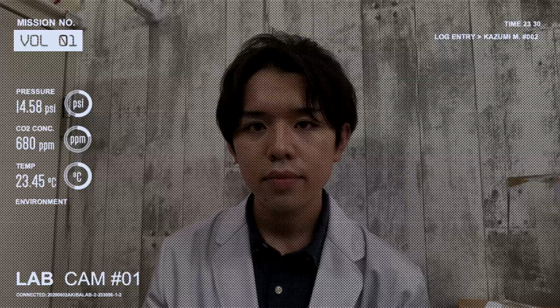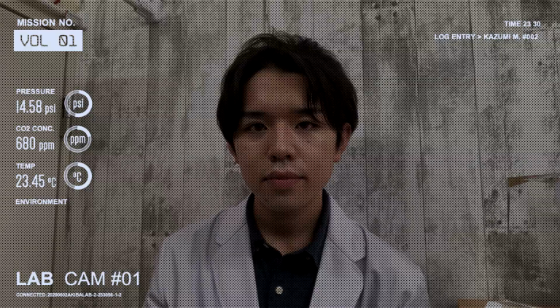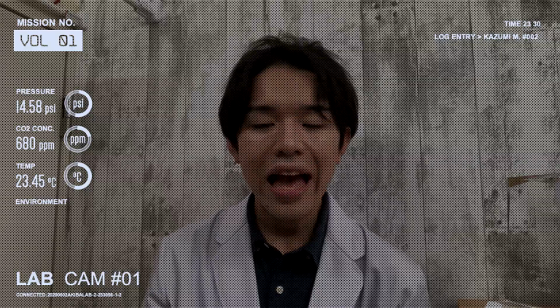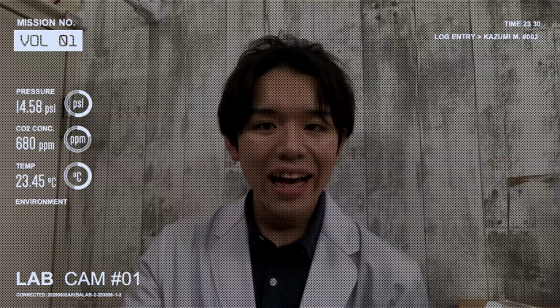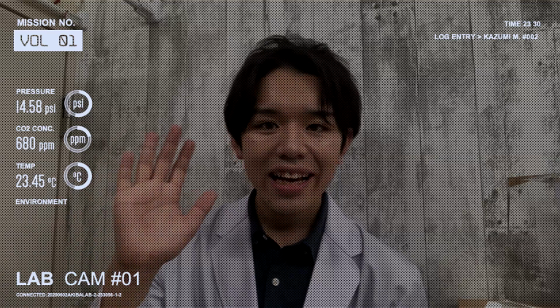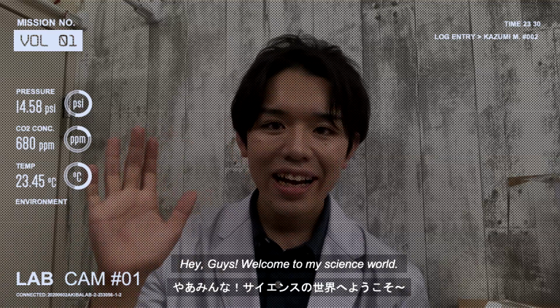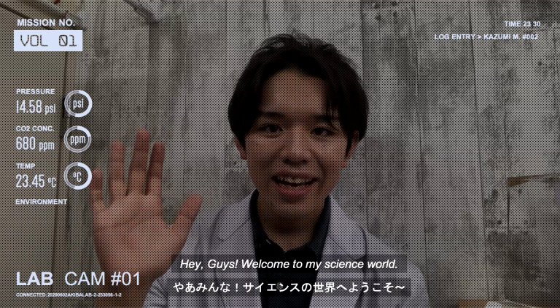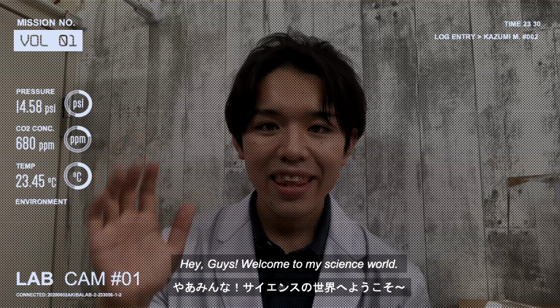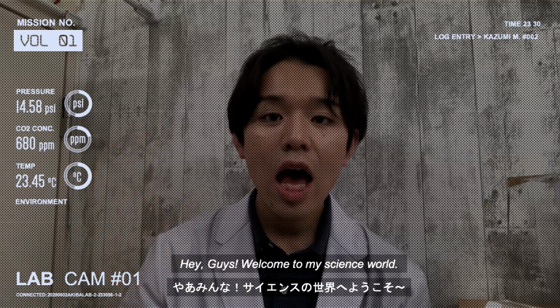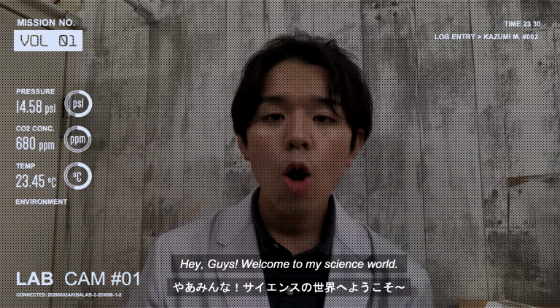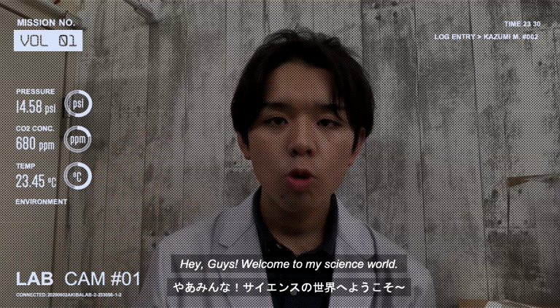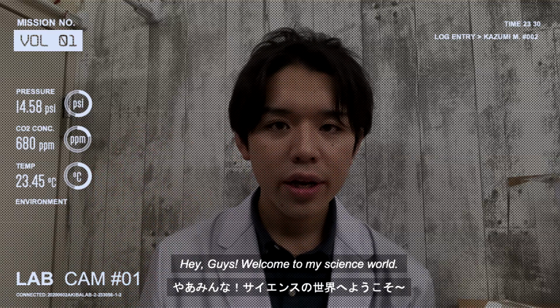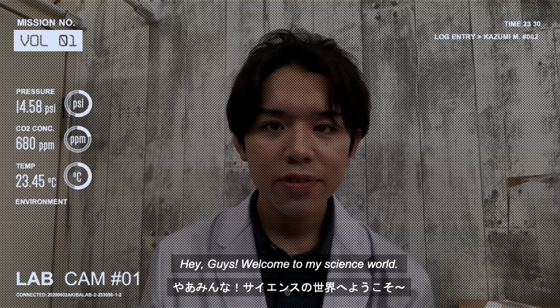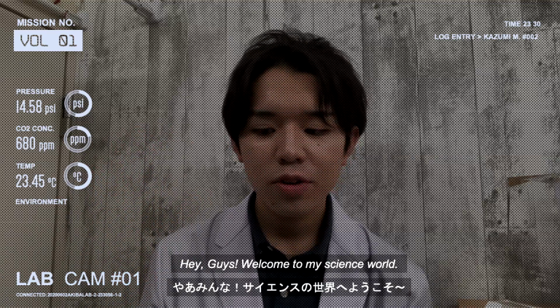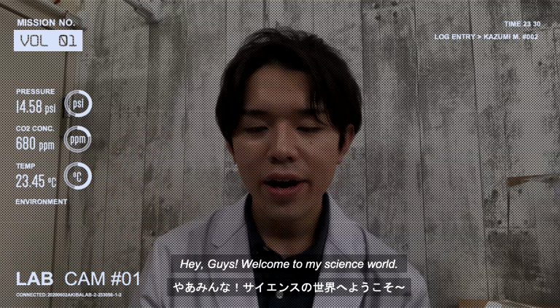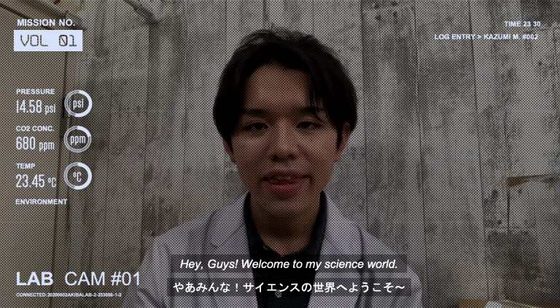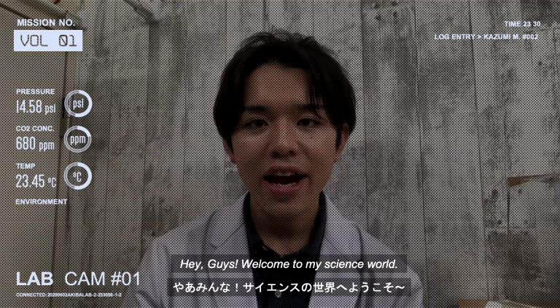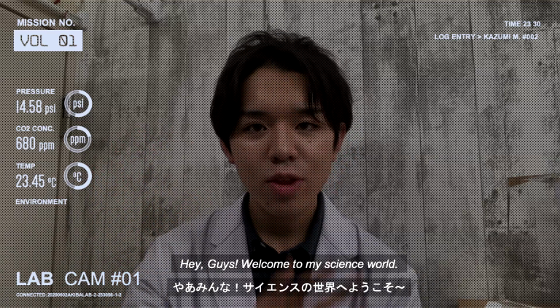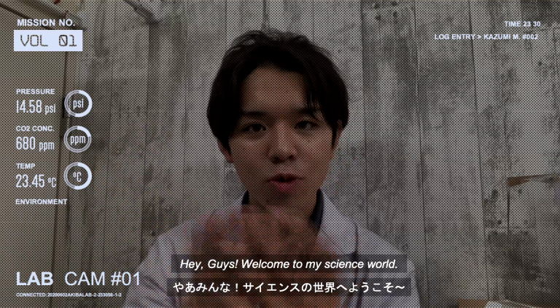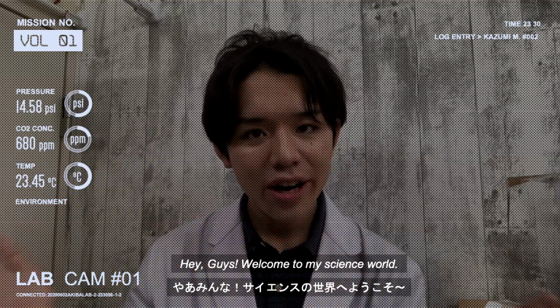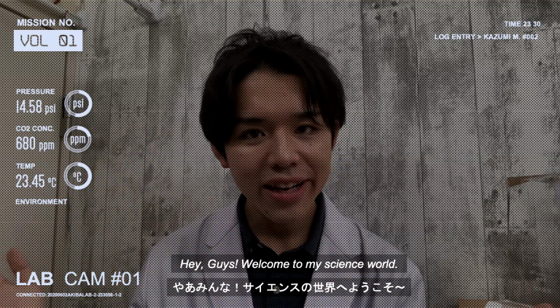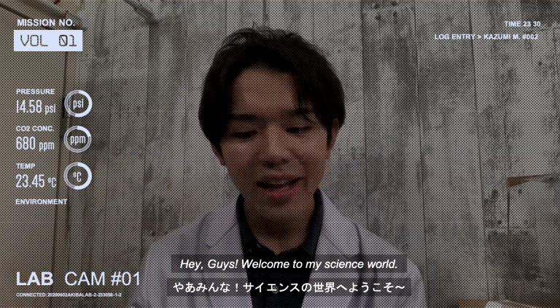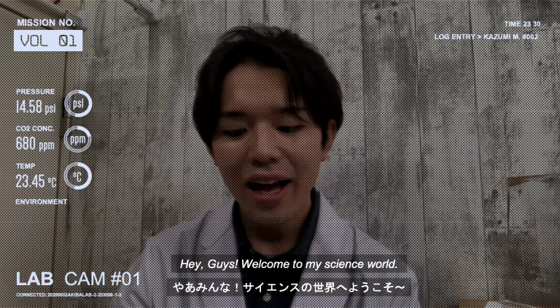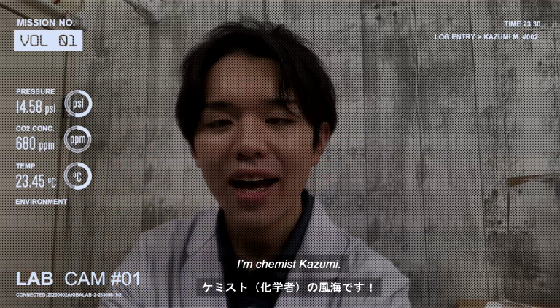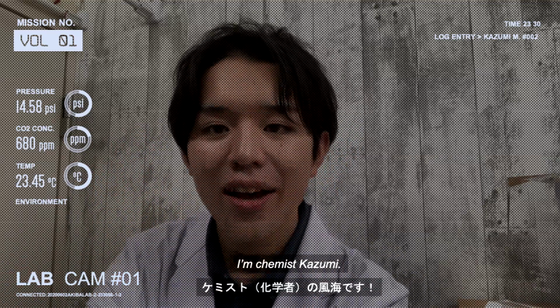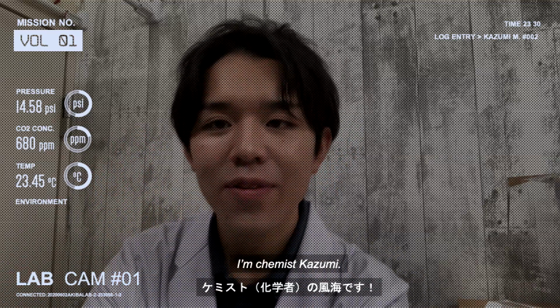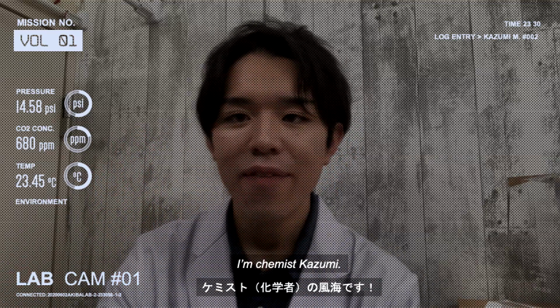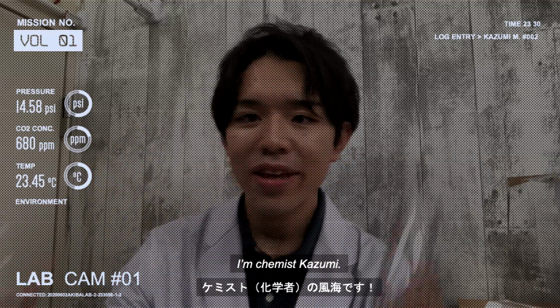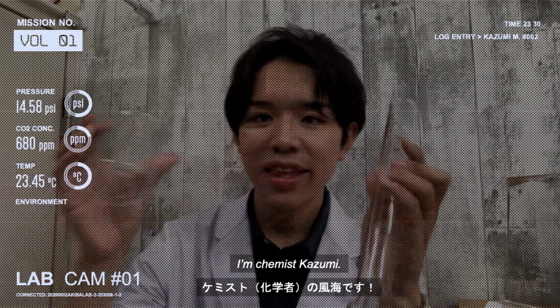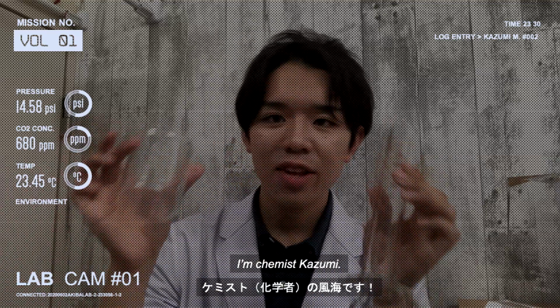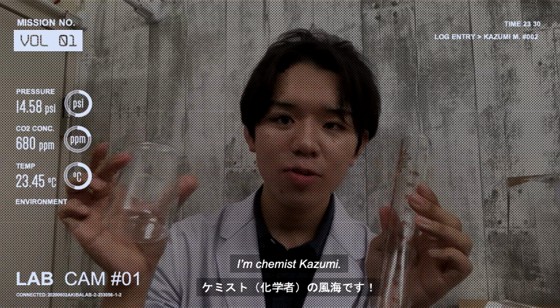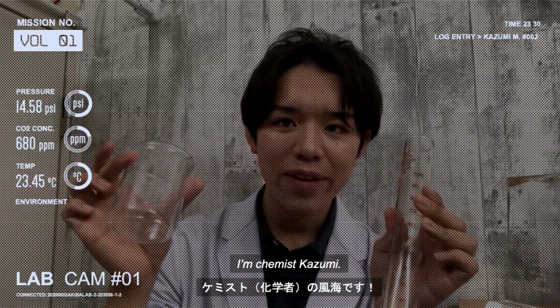Hey guys, welcome to my science world. I'm Chemist Kazumi.